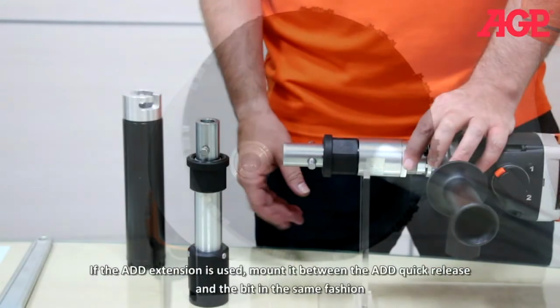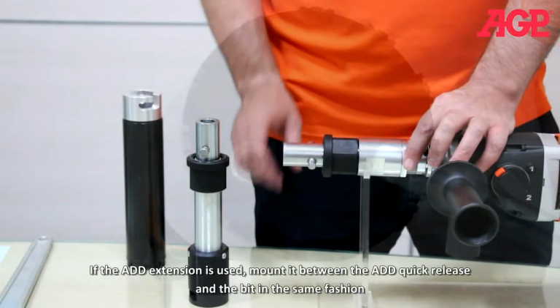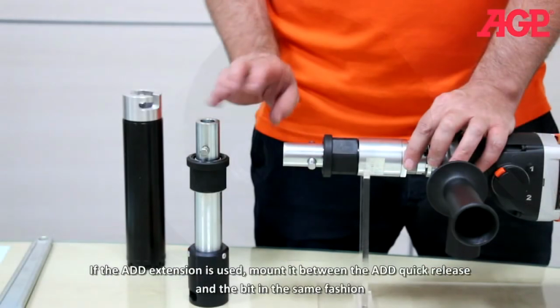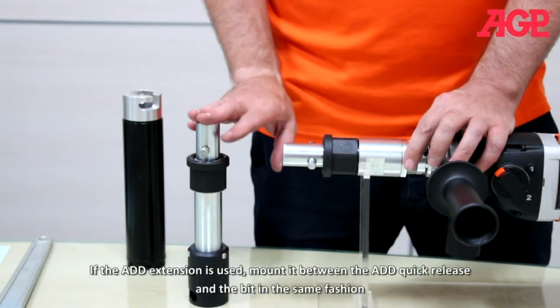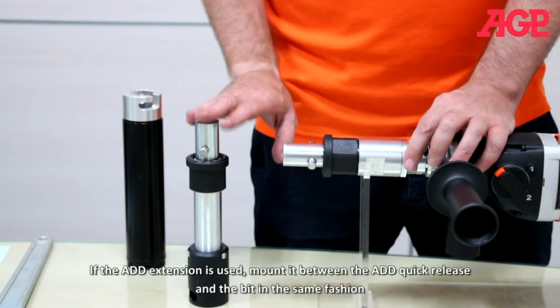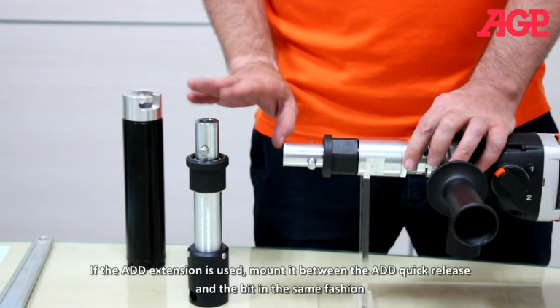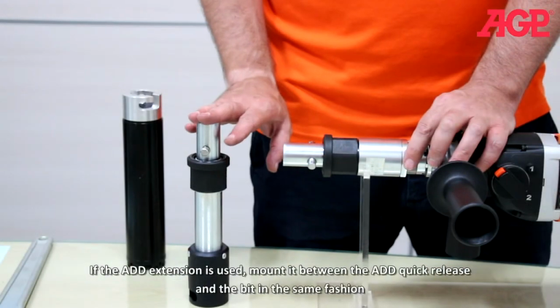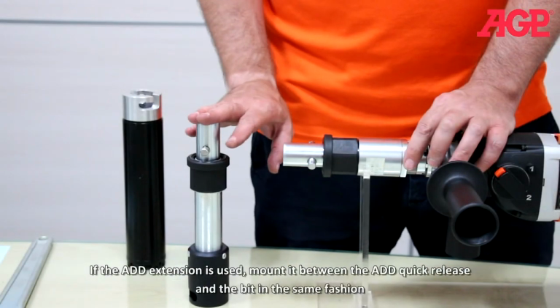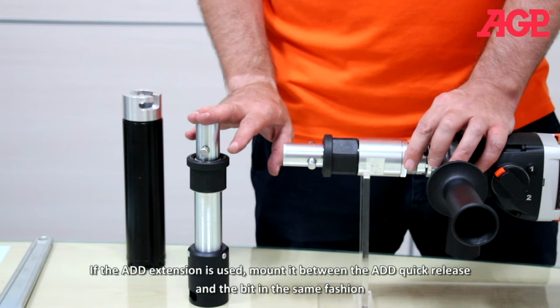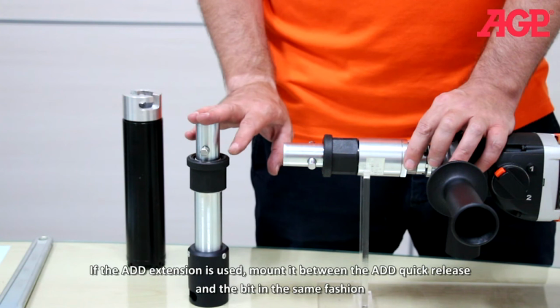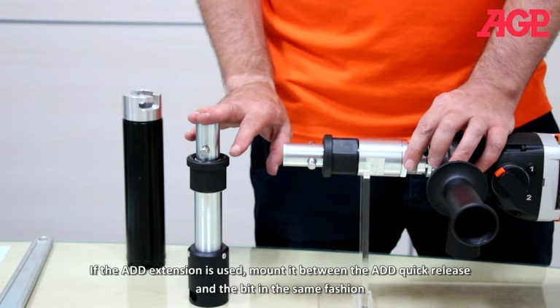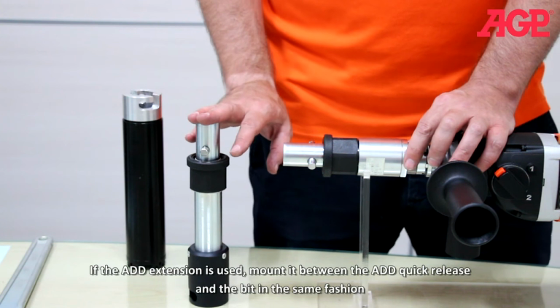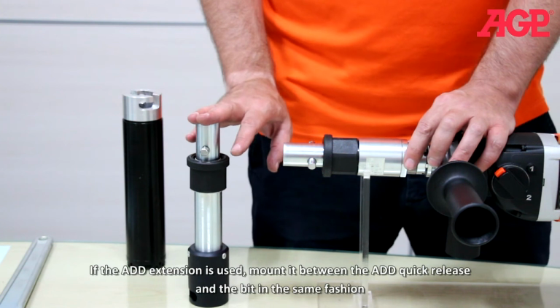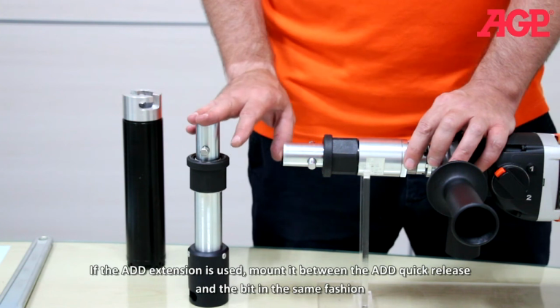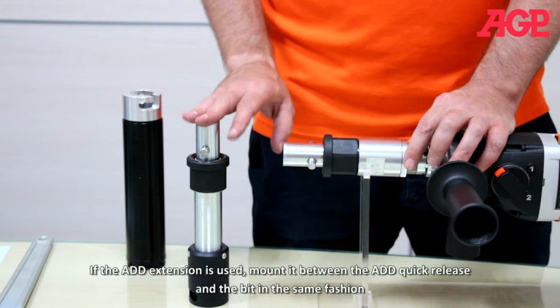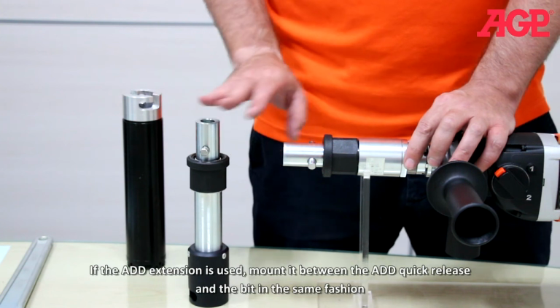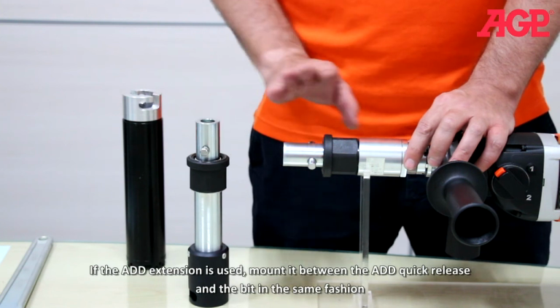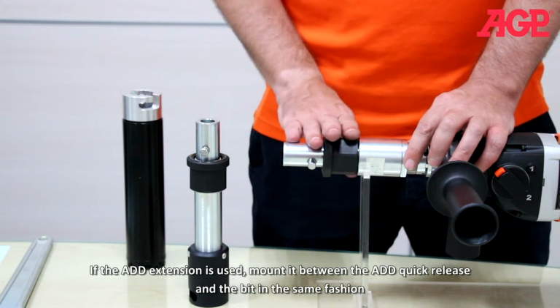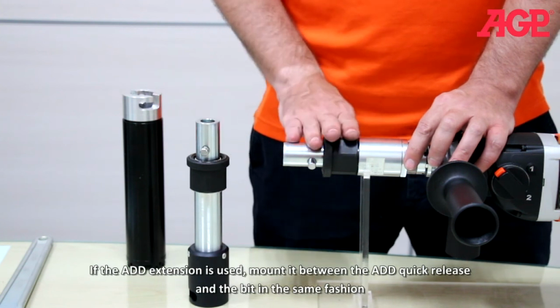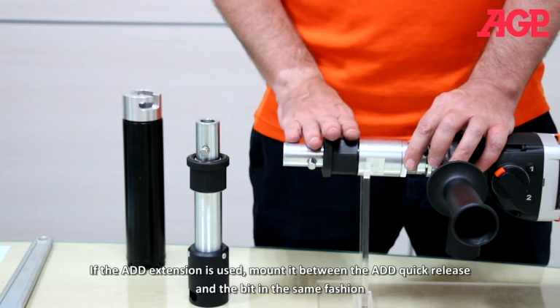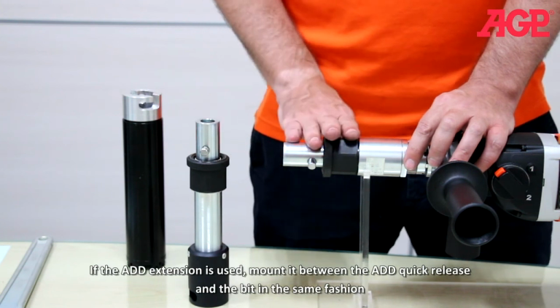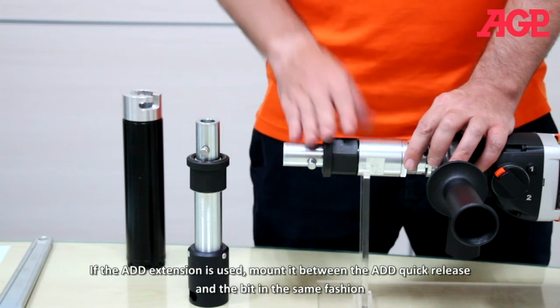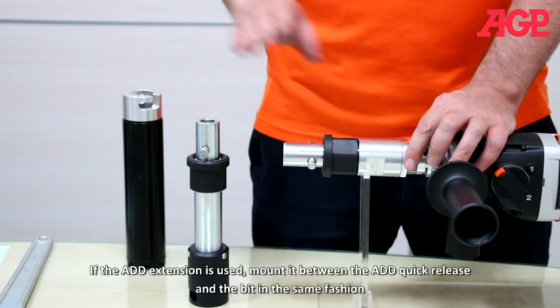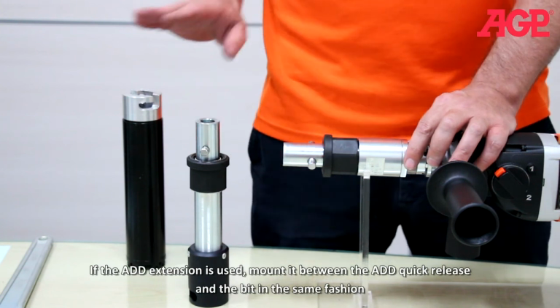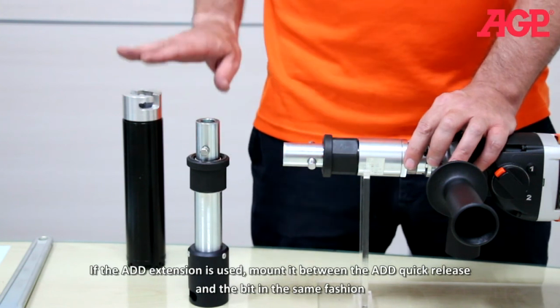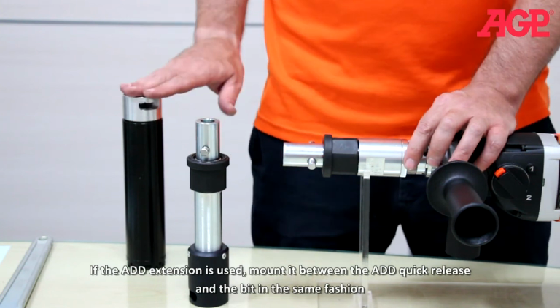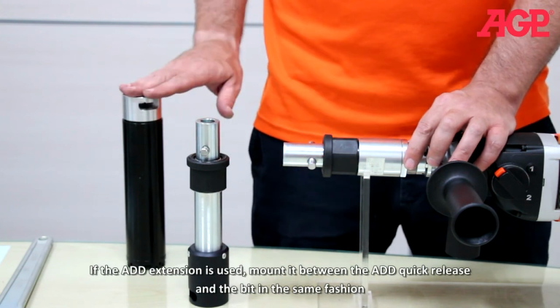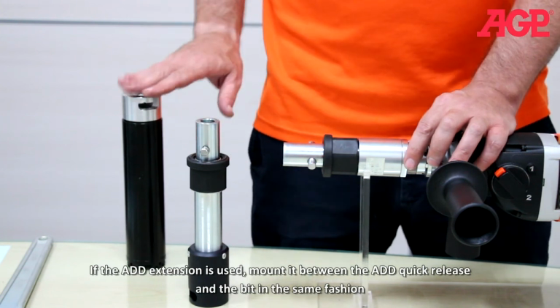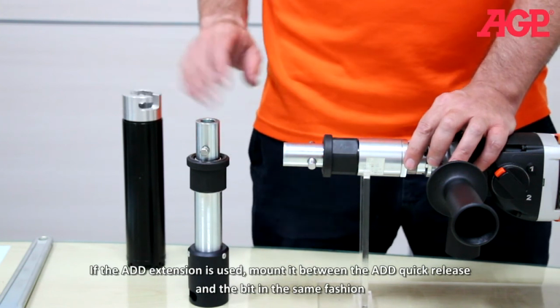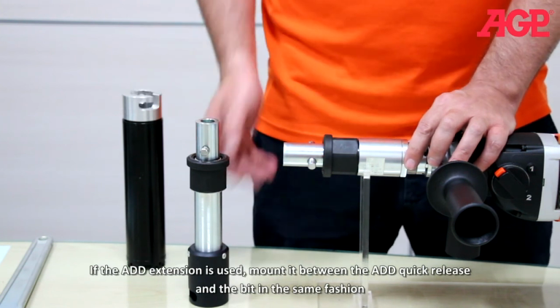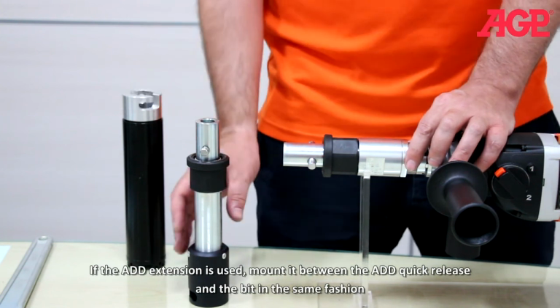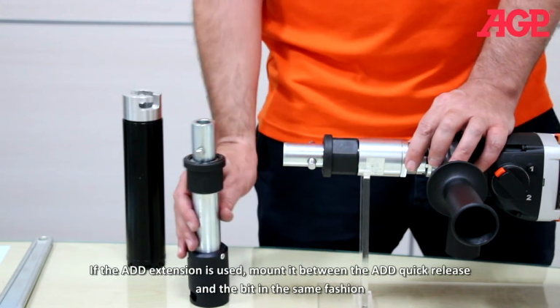If the ADD extension is used, mount it between the ADD quick release and the bit in the same fashion.